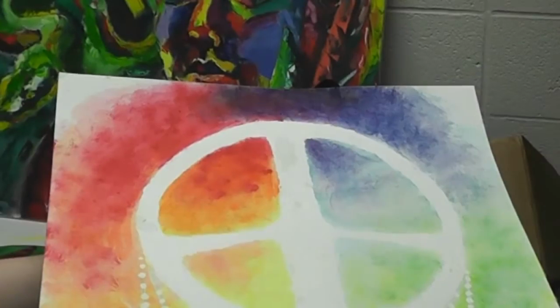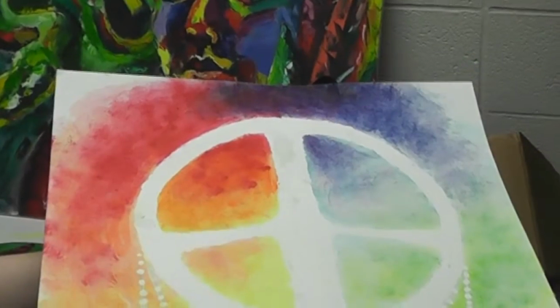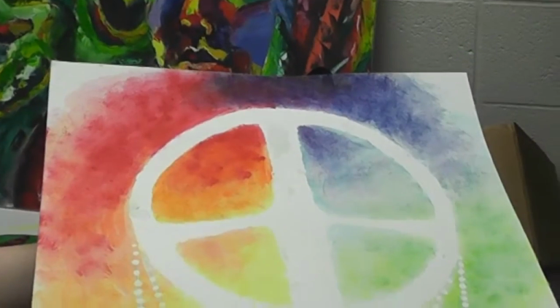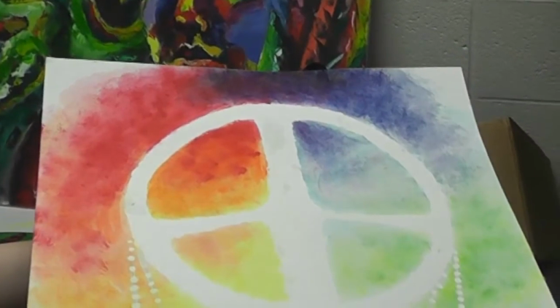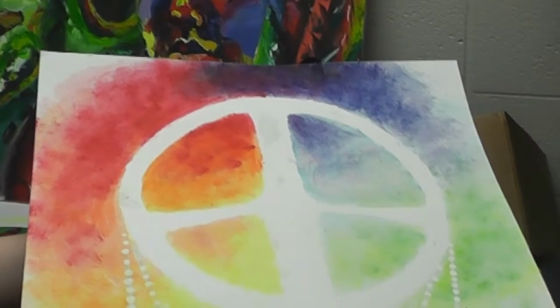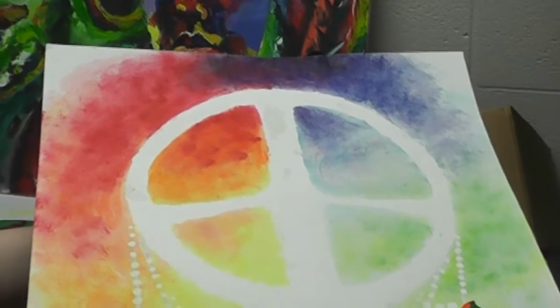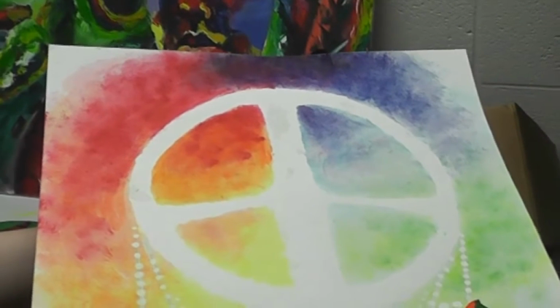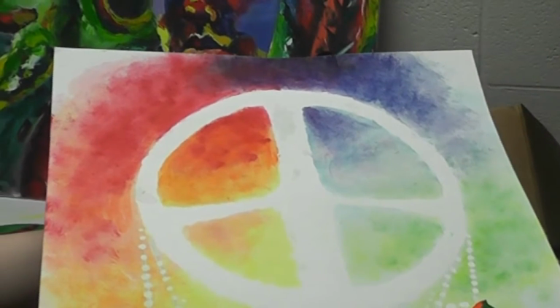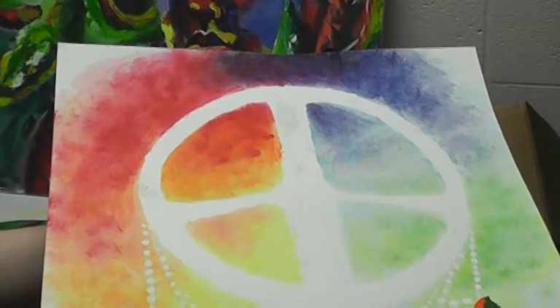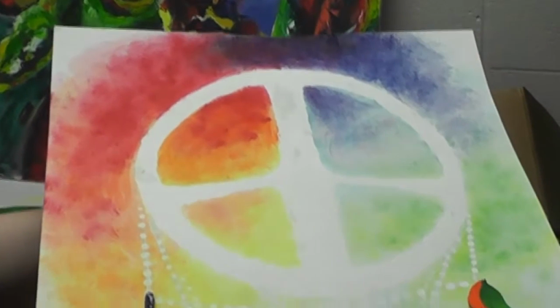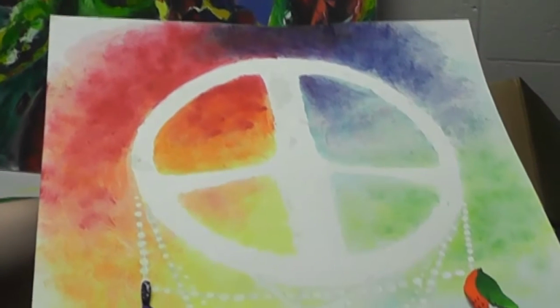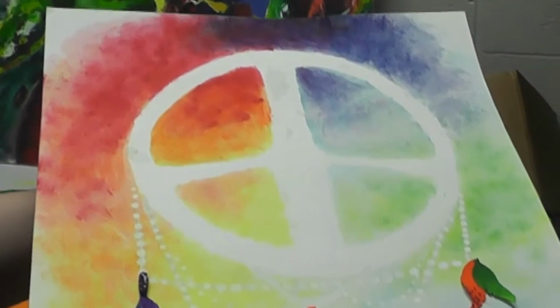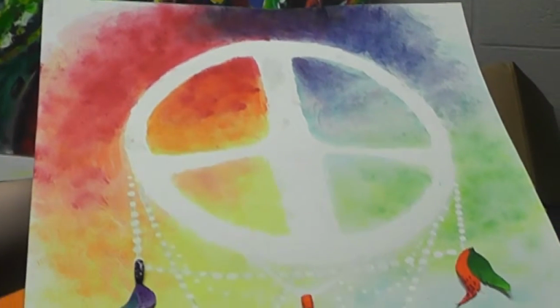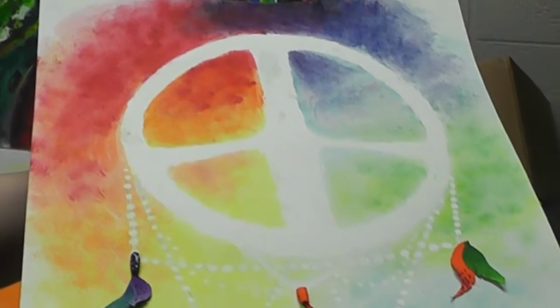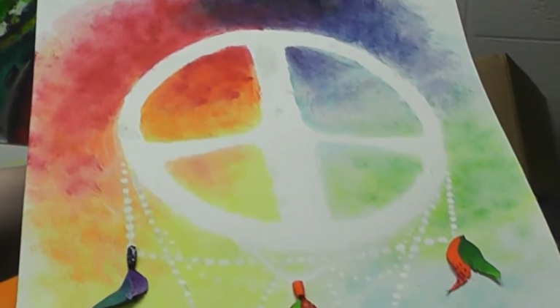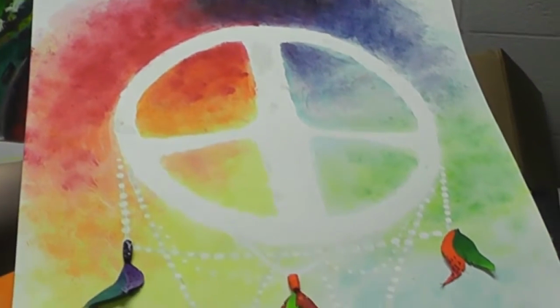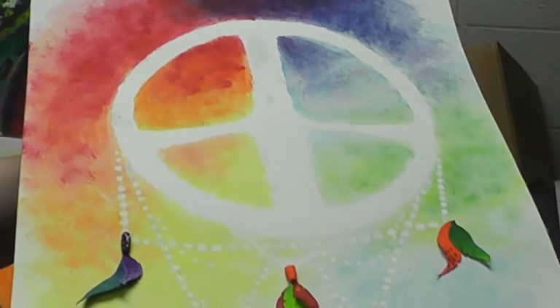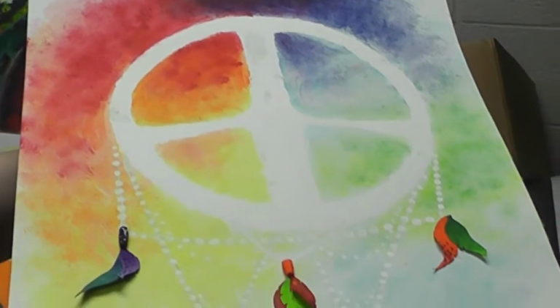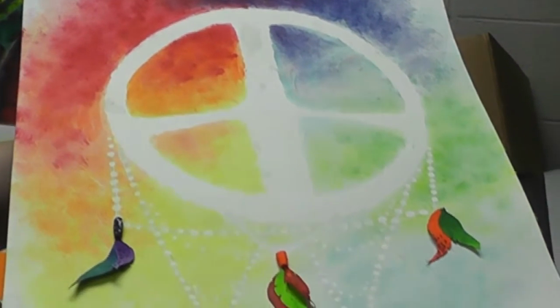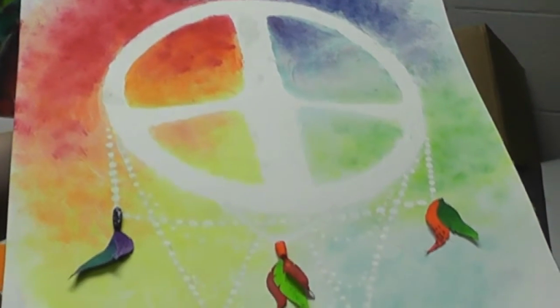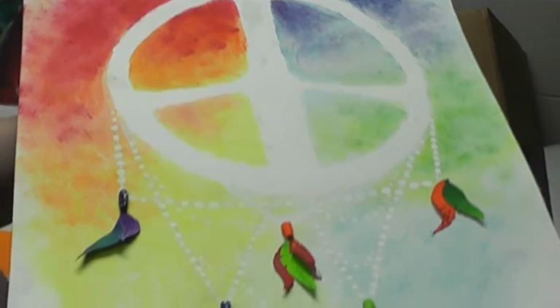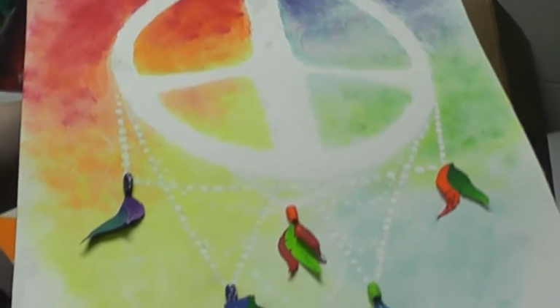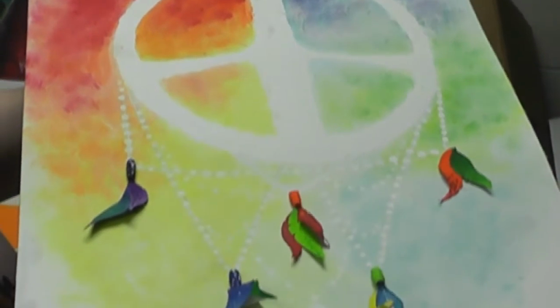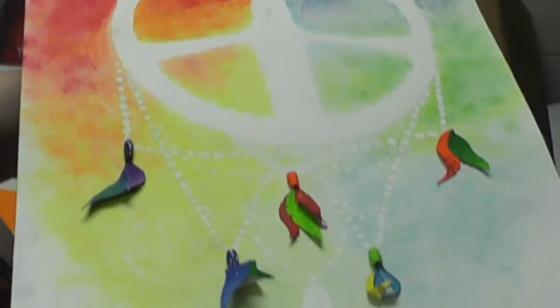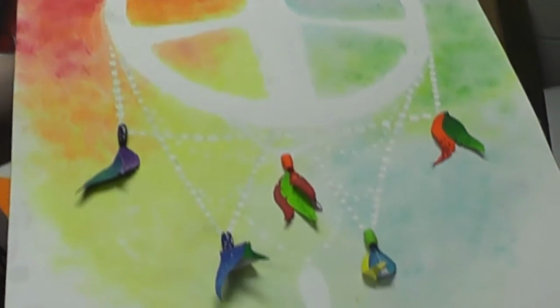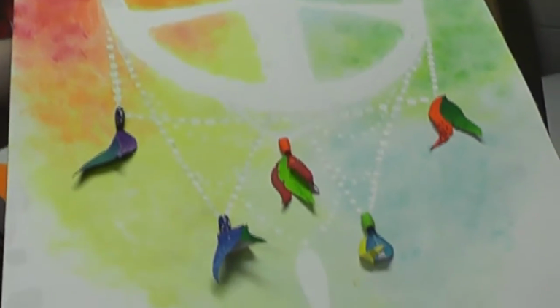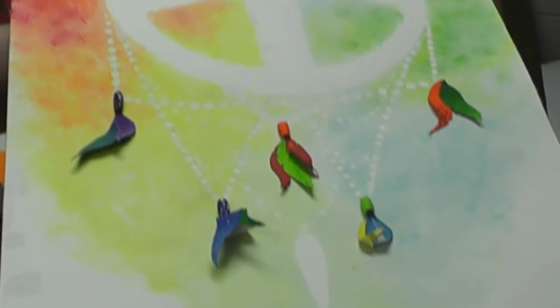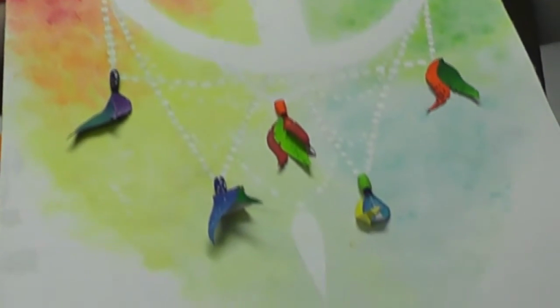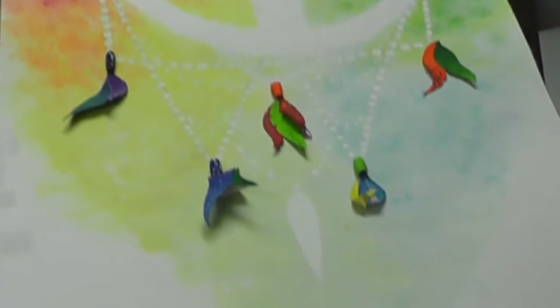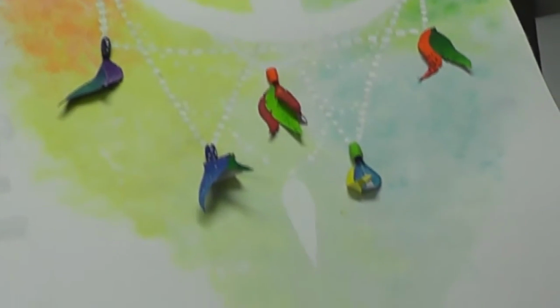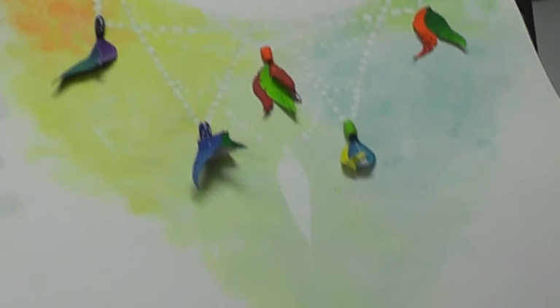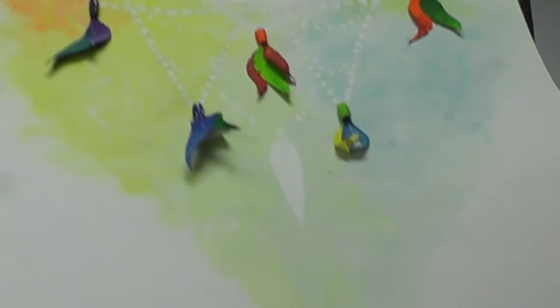Here is Mrs. Kate Weller, the 3D art teacher, here to talk about all of the work the students have put in.